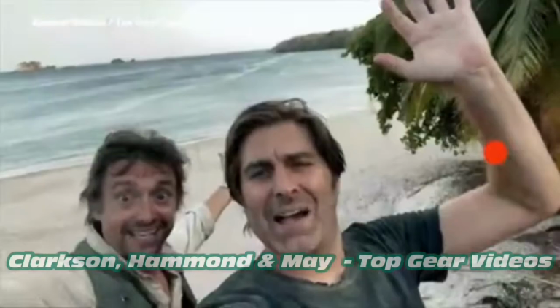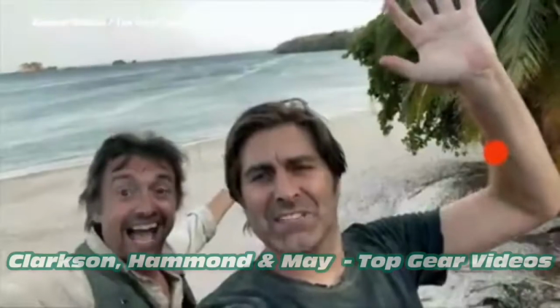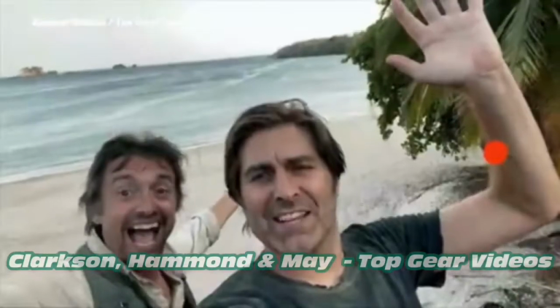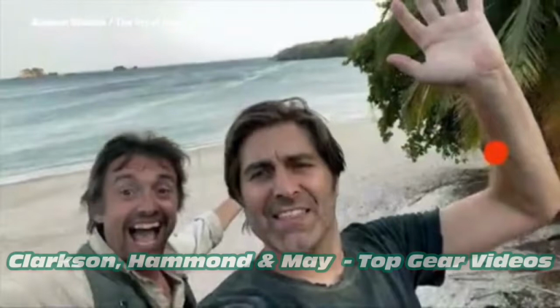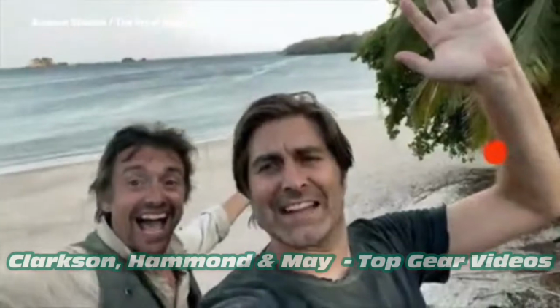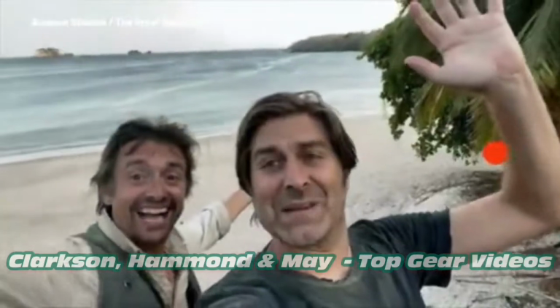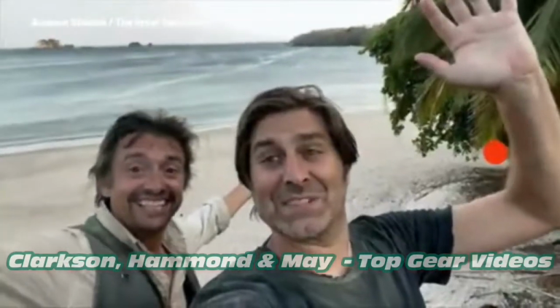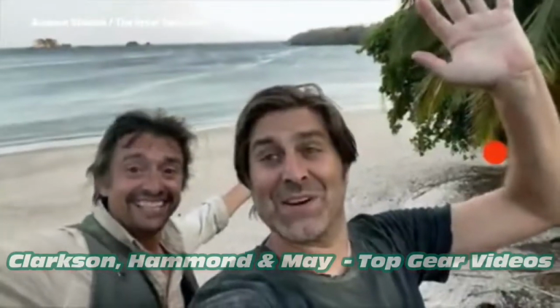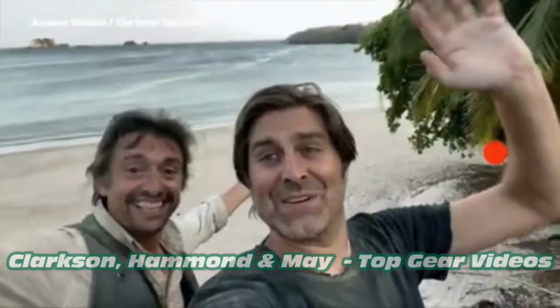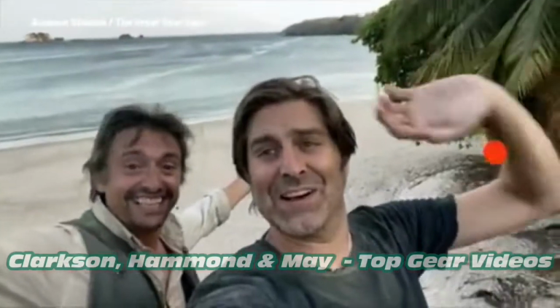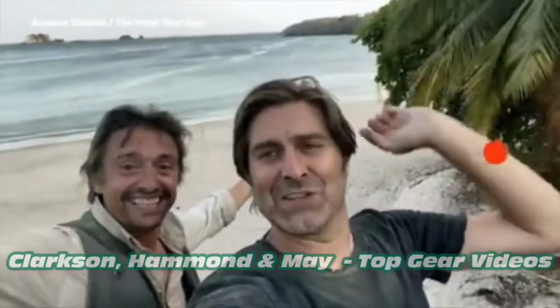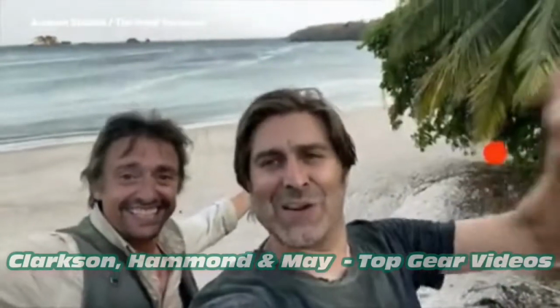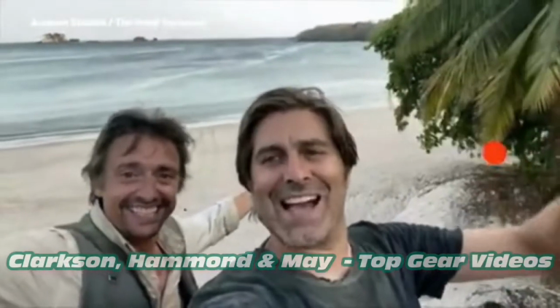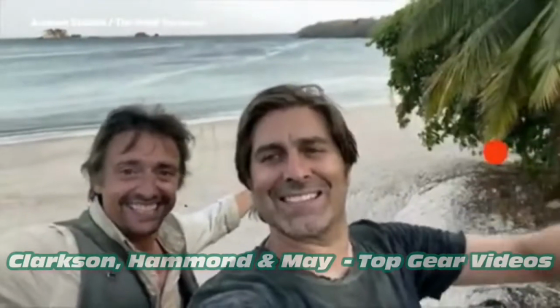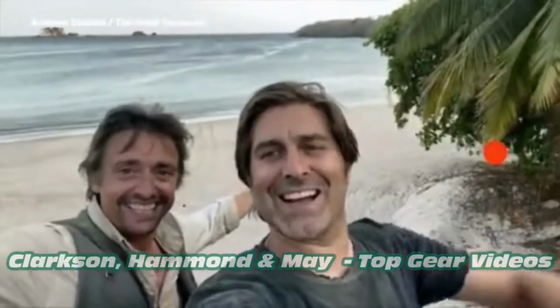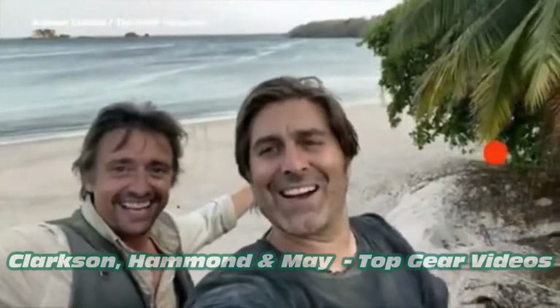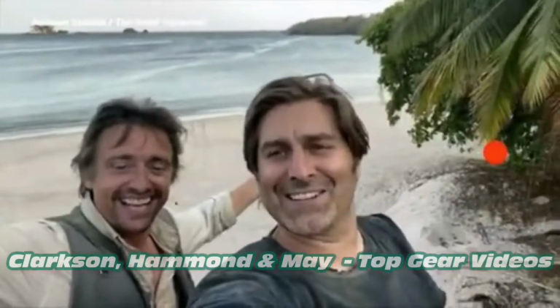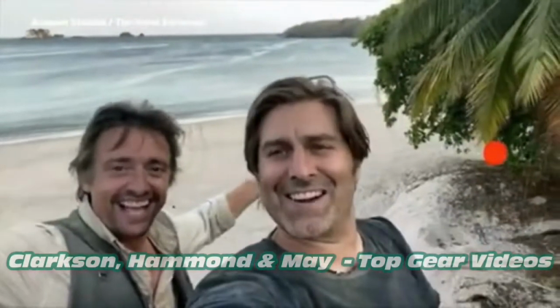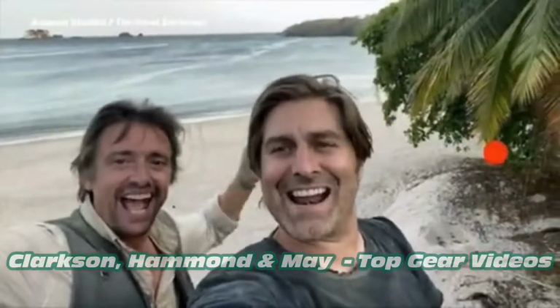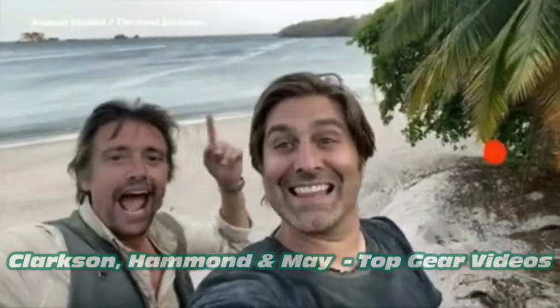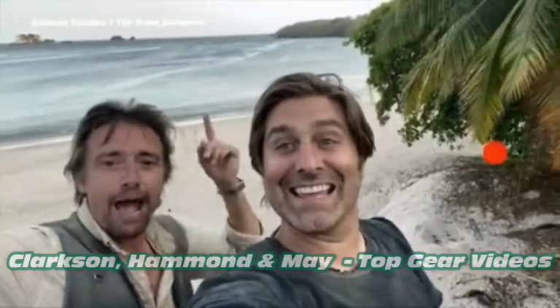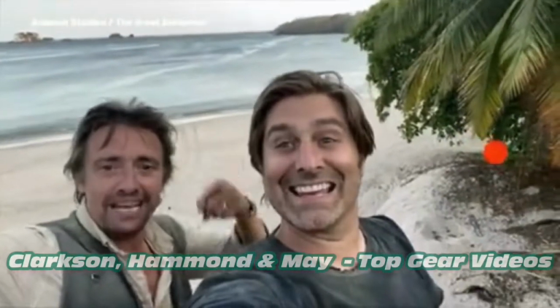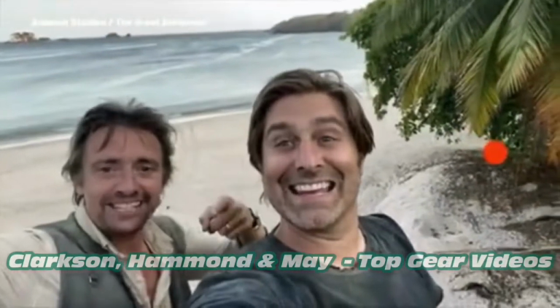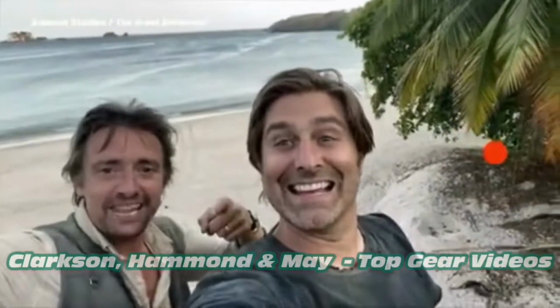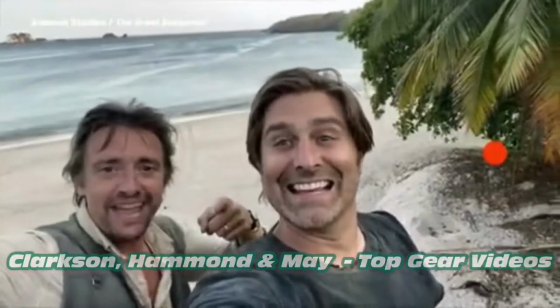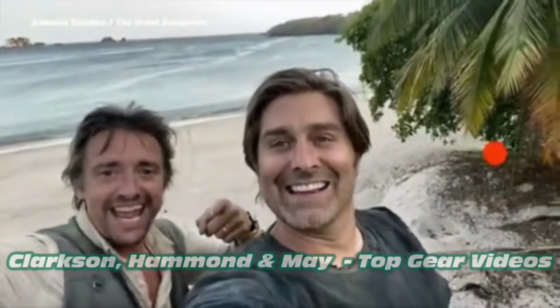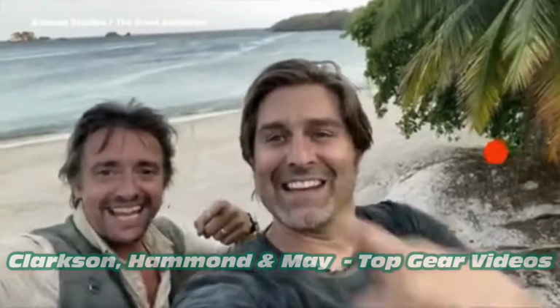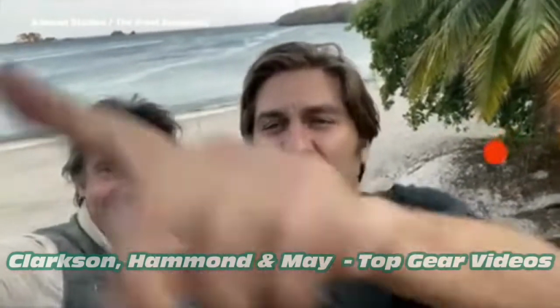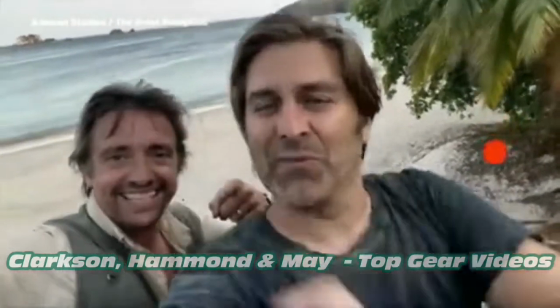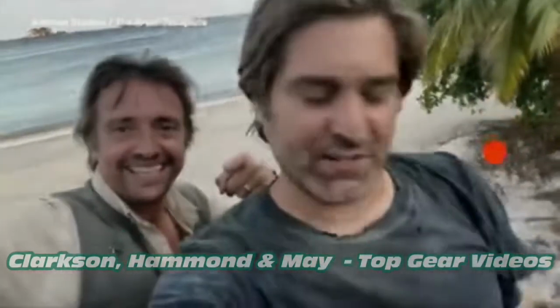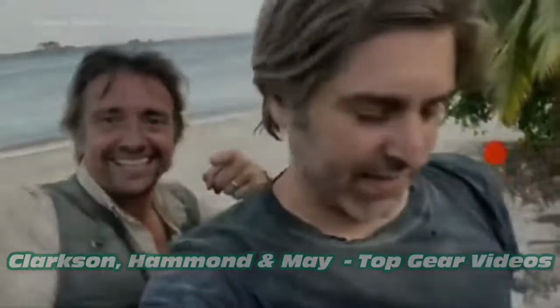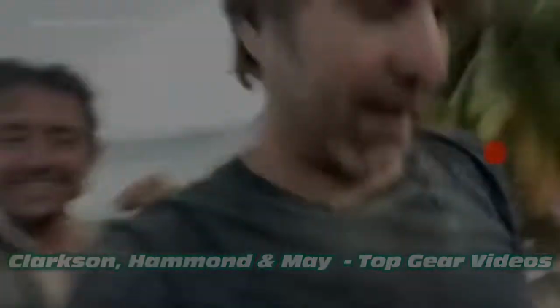We'll see you on the next episode of Two Guys Stuck on a Deserted Island! Hammondland TV! Cut it before you said that.